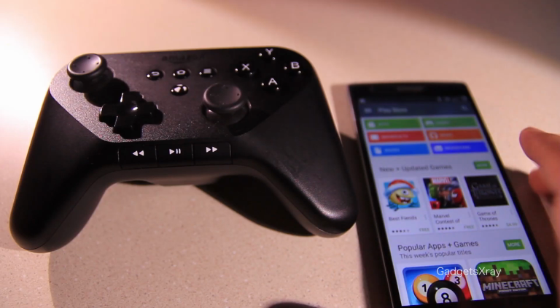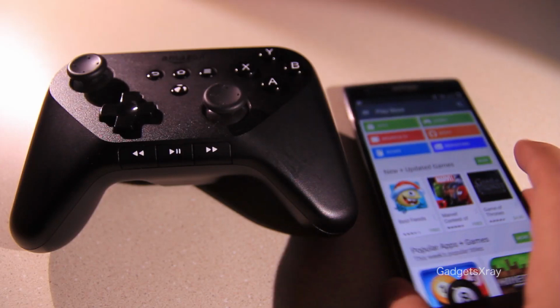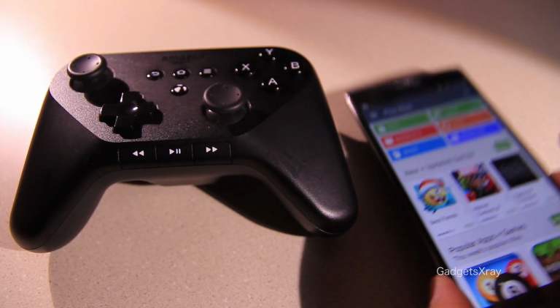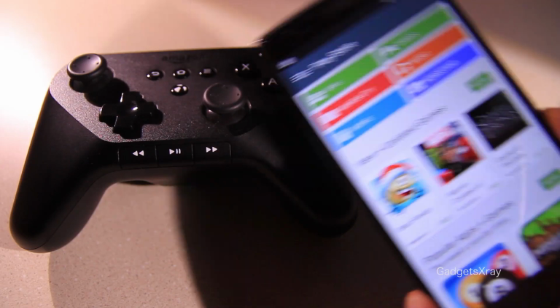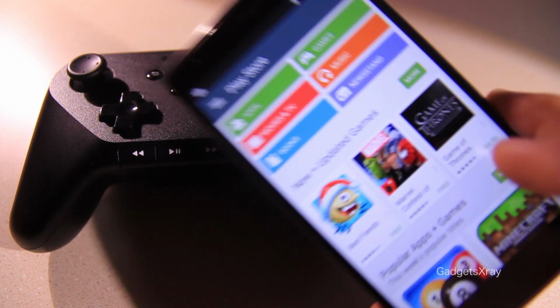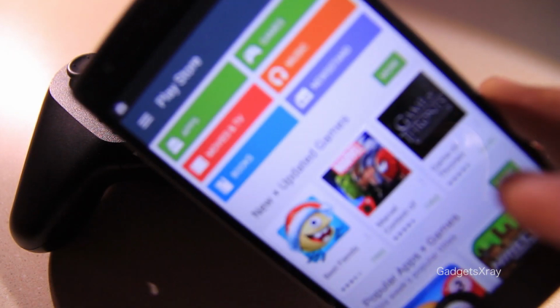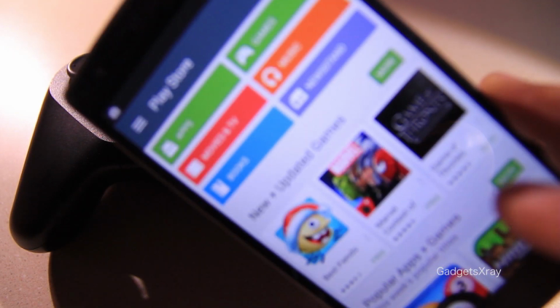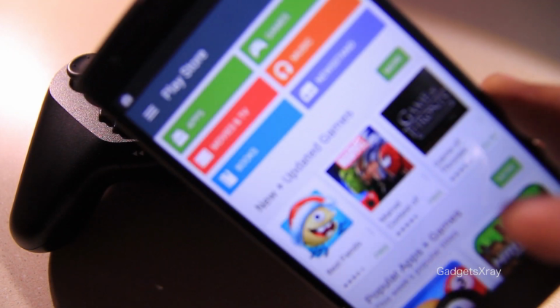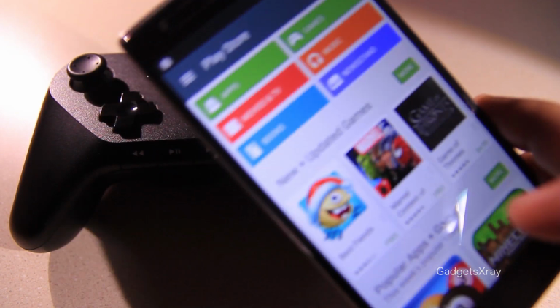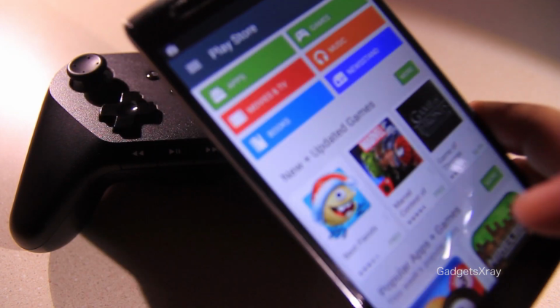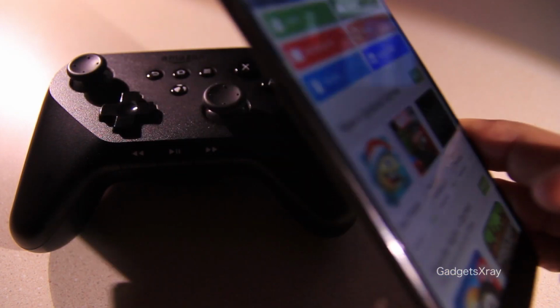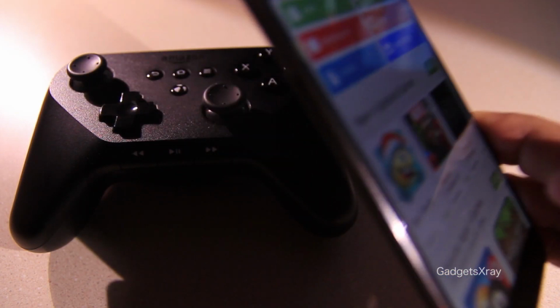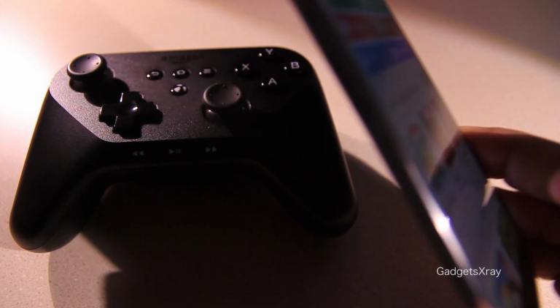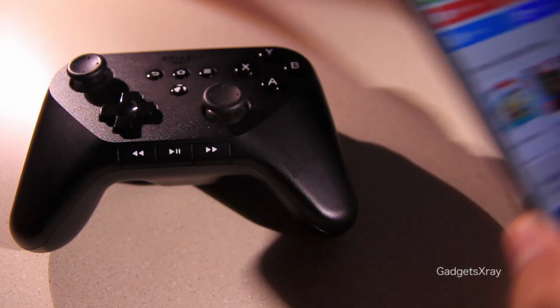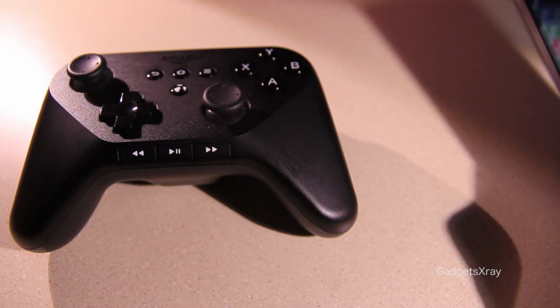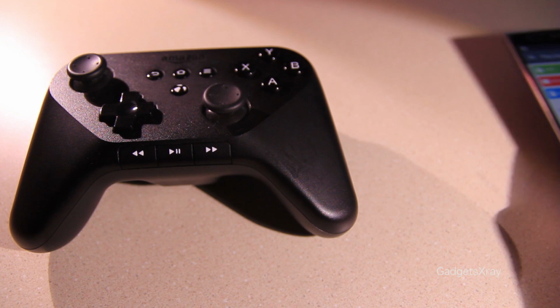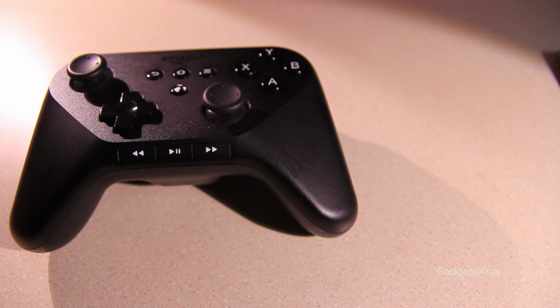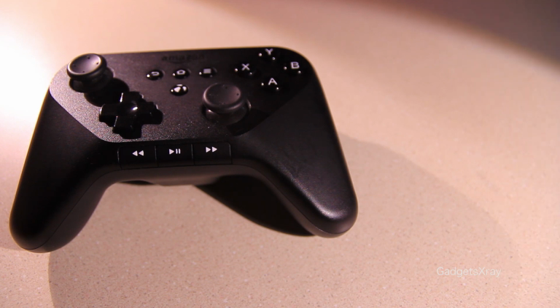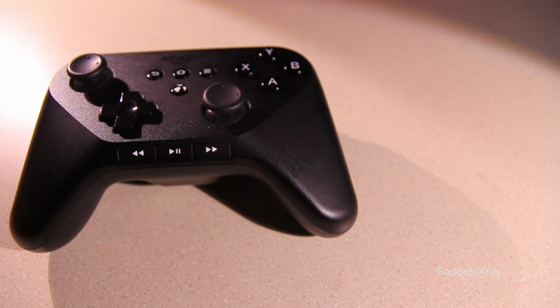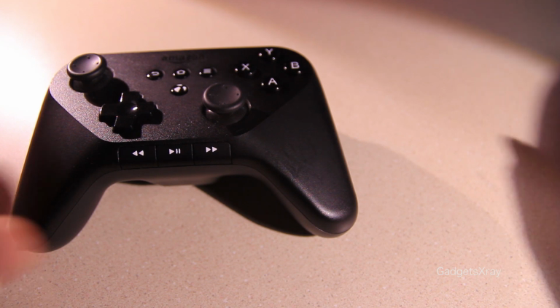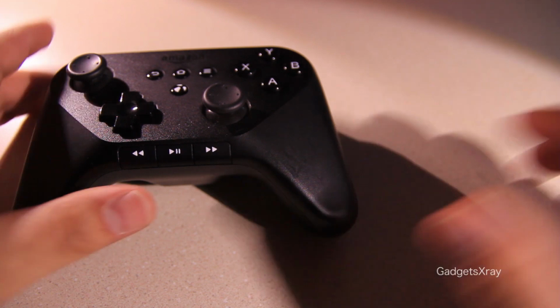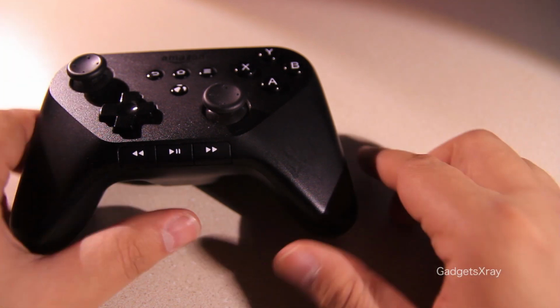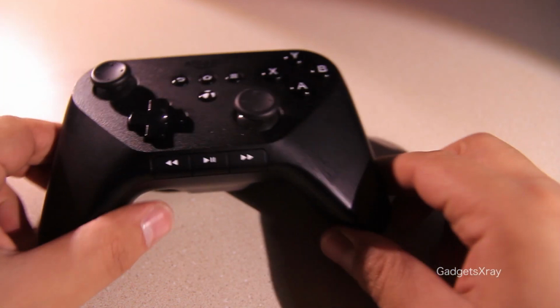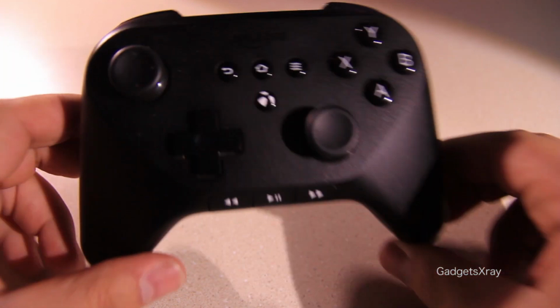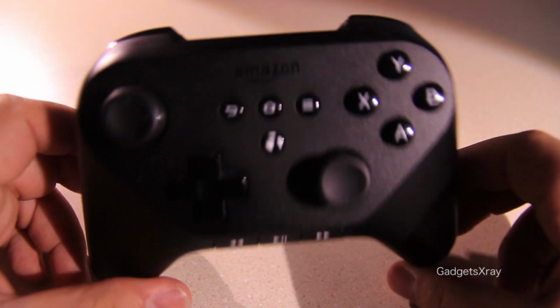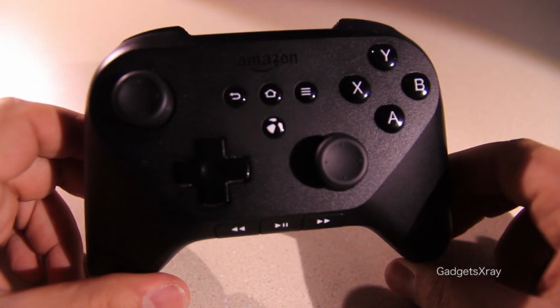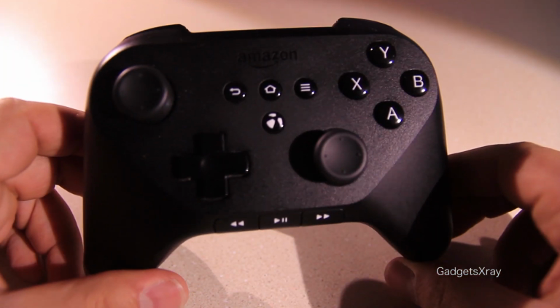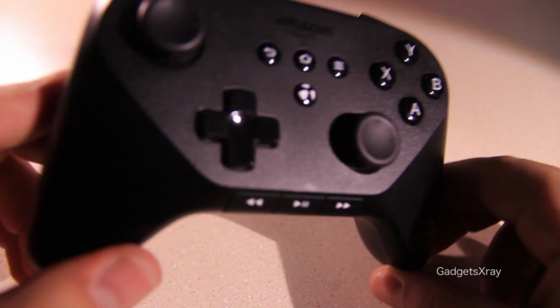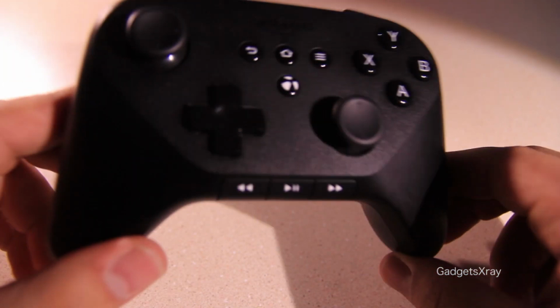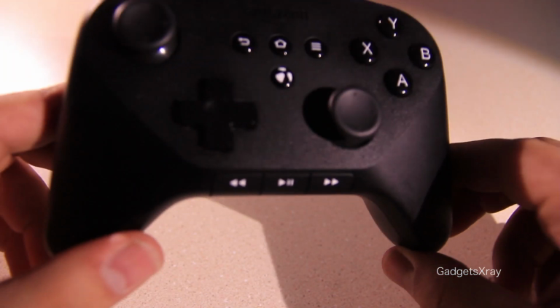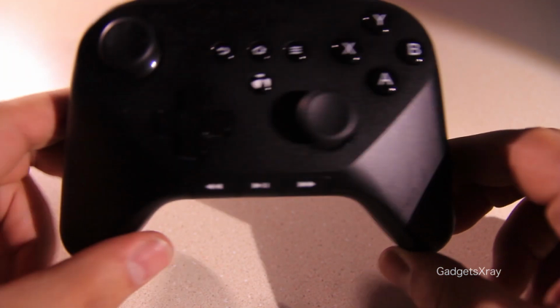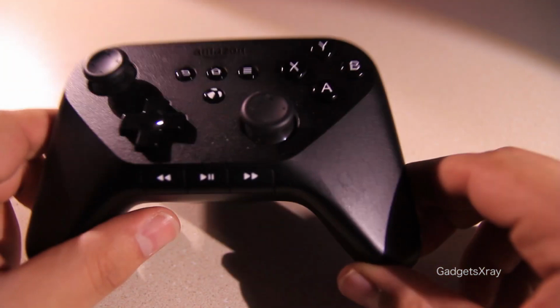First we will need an Android phone and a Bluetooth controller, like the Amazon Fire TV controller.